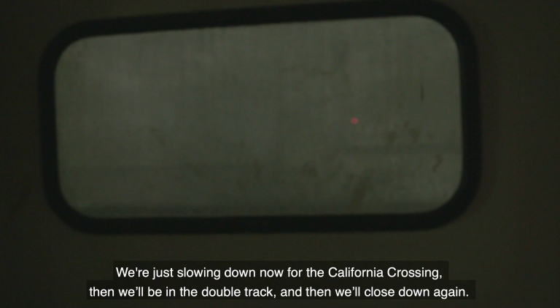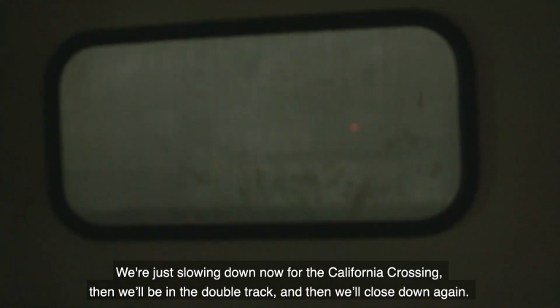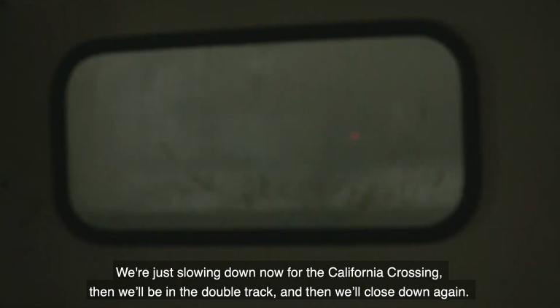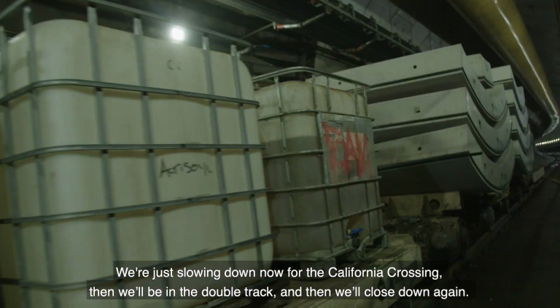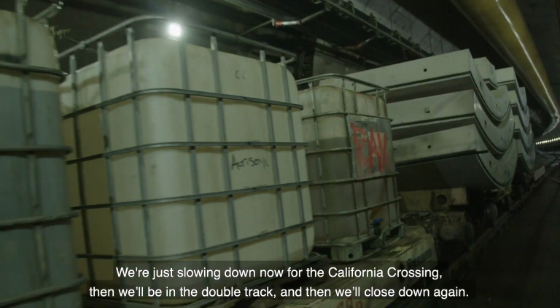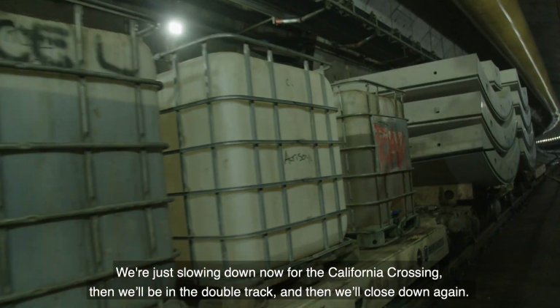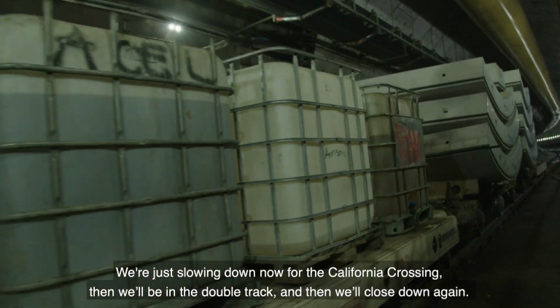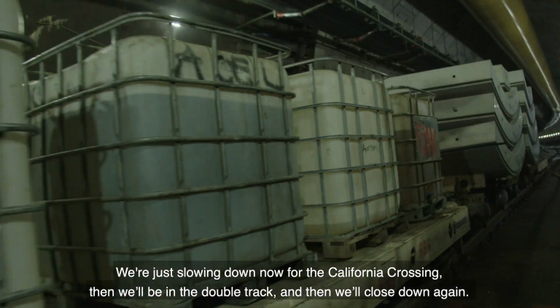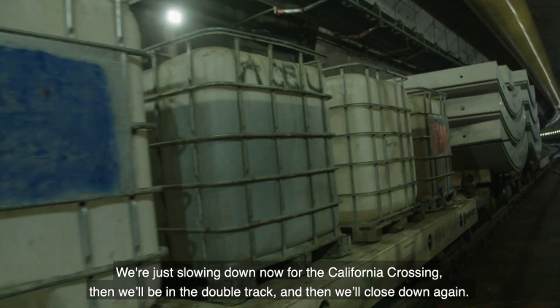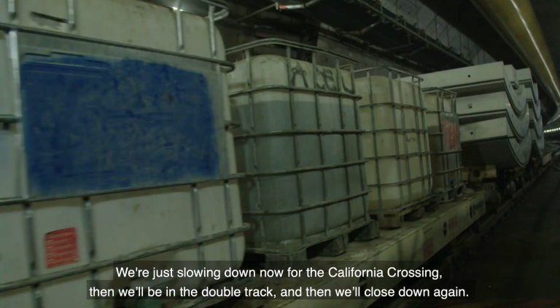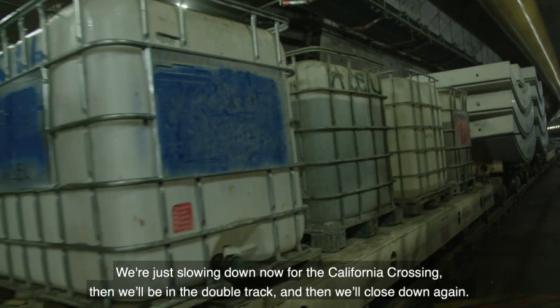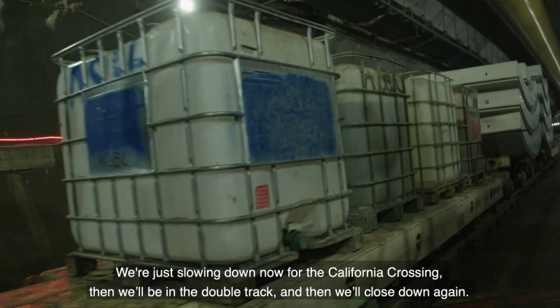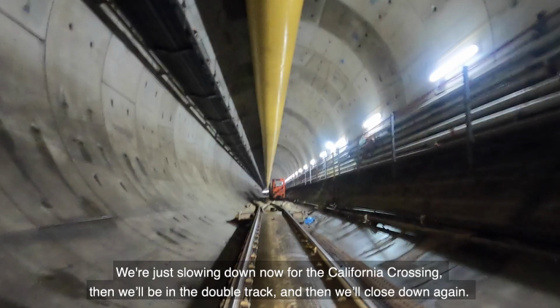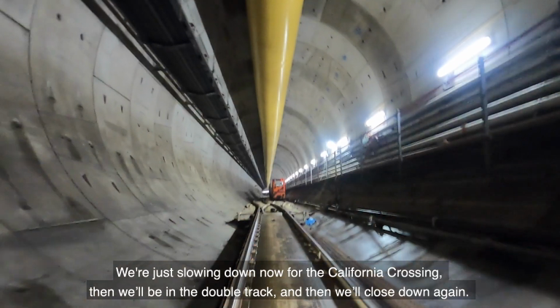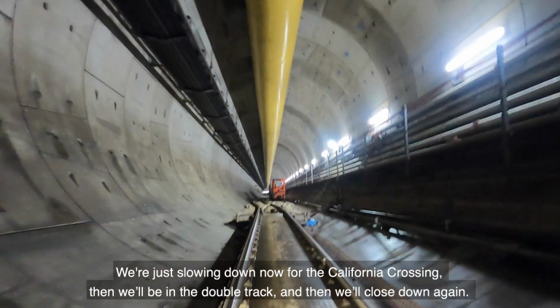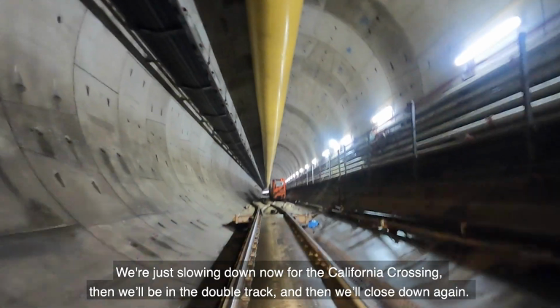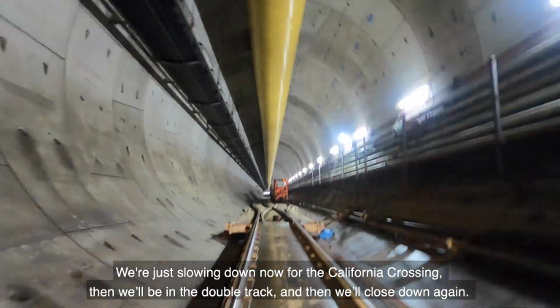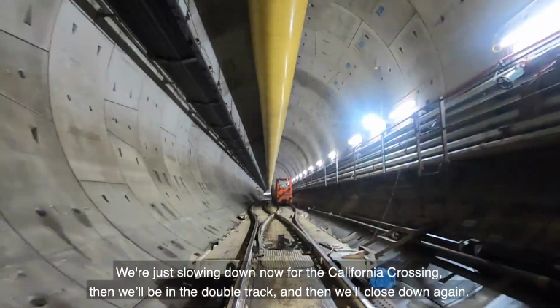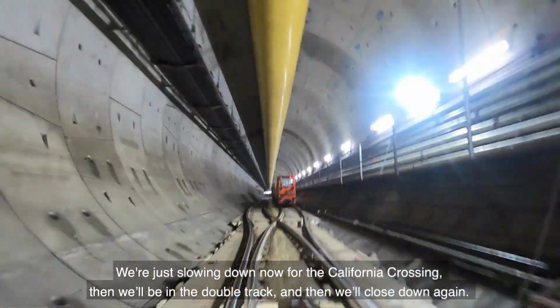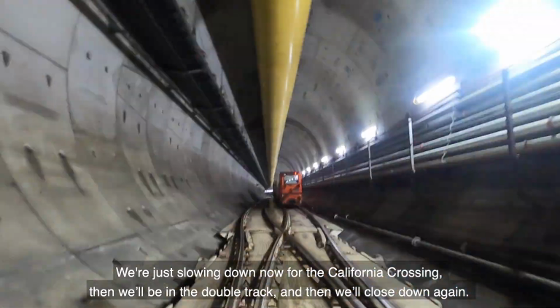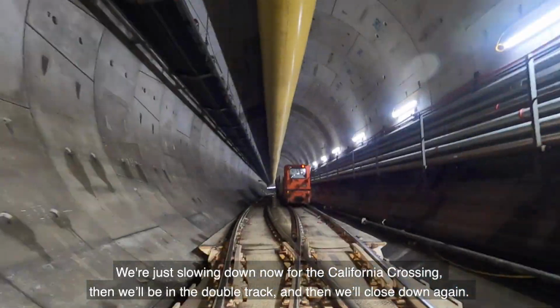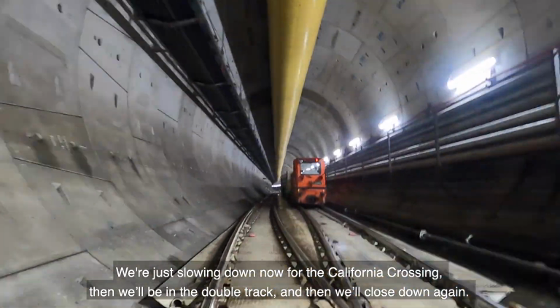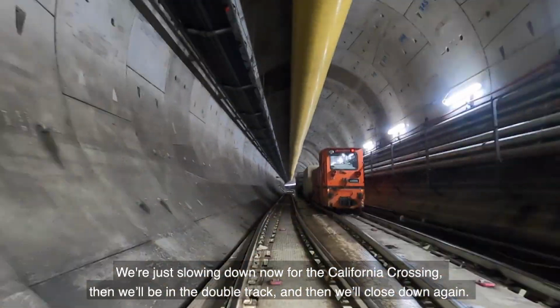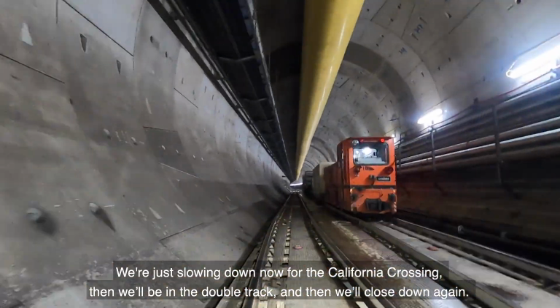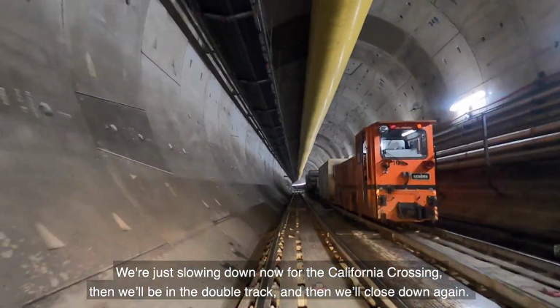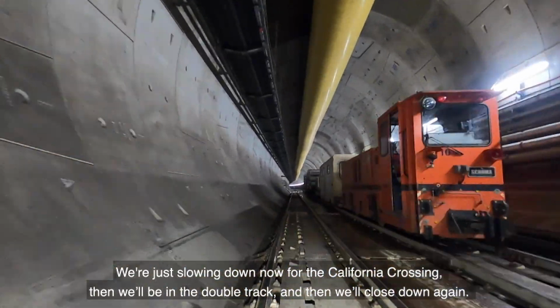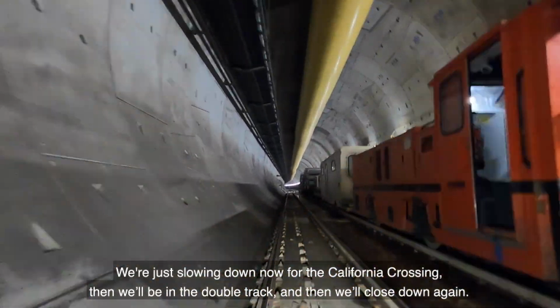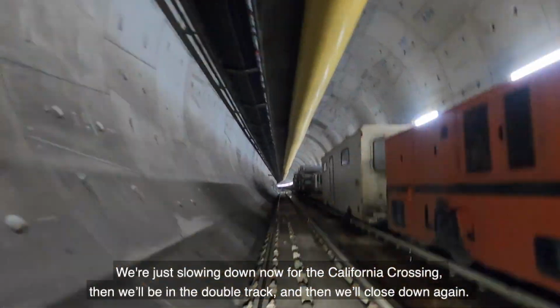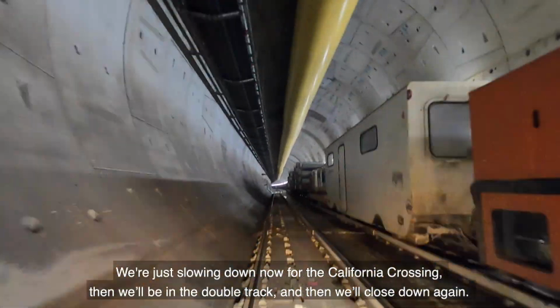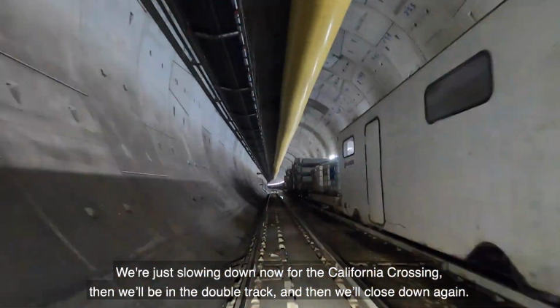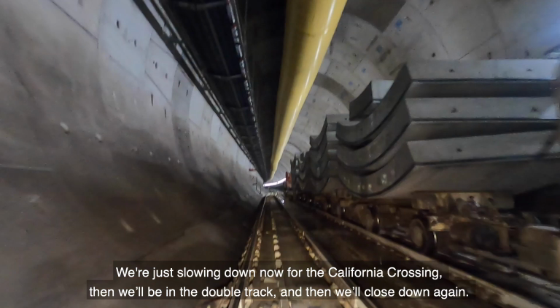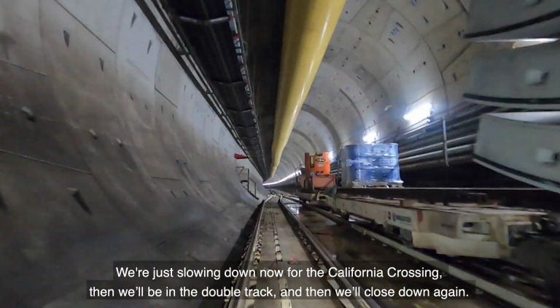We're just slowing down now because of the California crossing. We're moving on the double track and then we'll close down again.